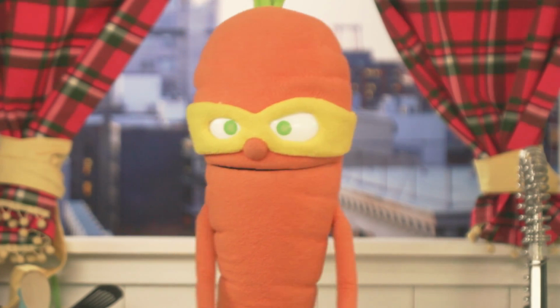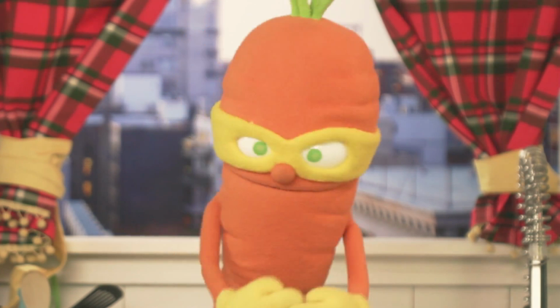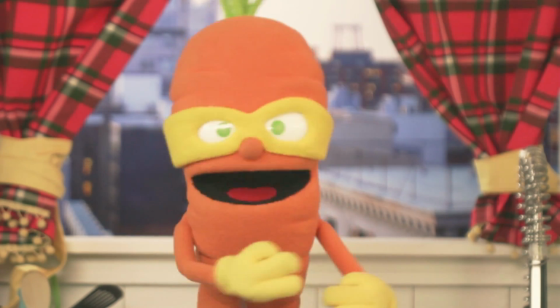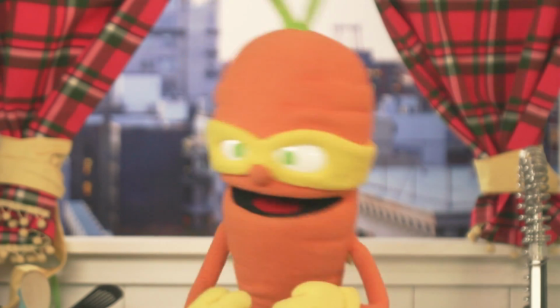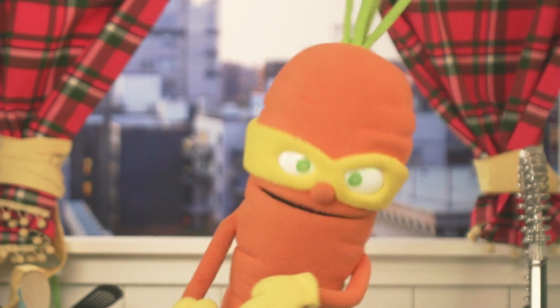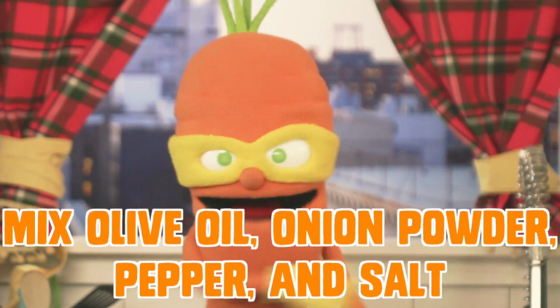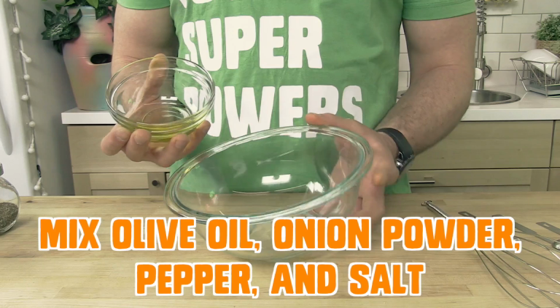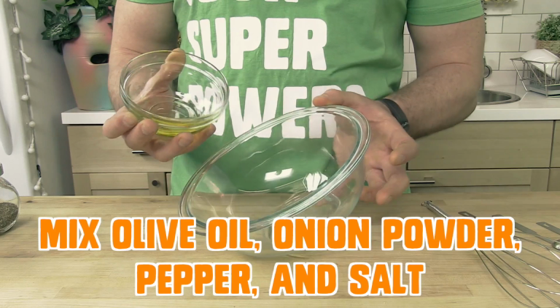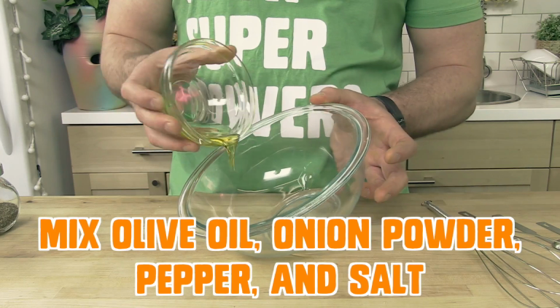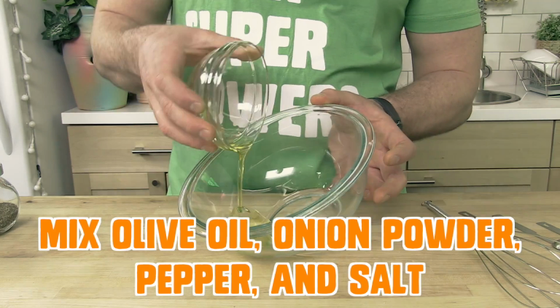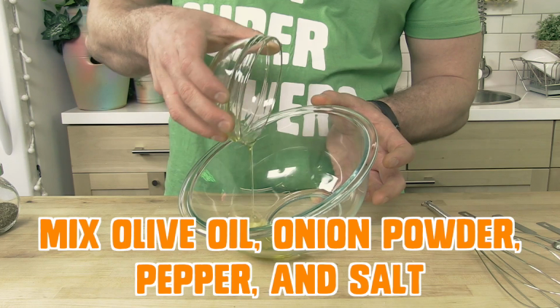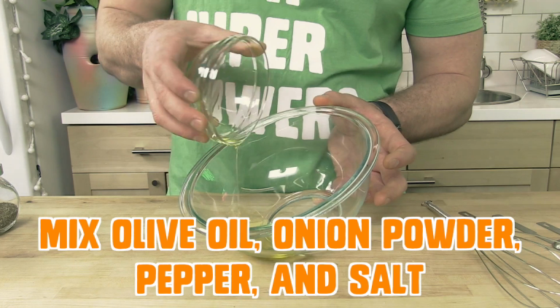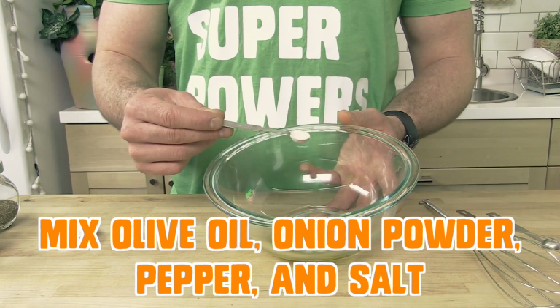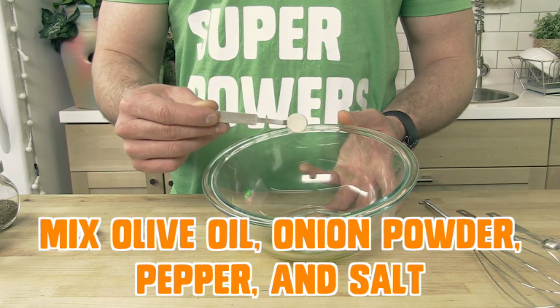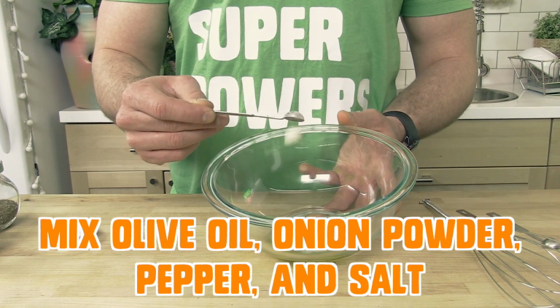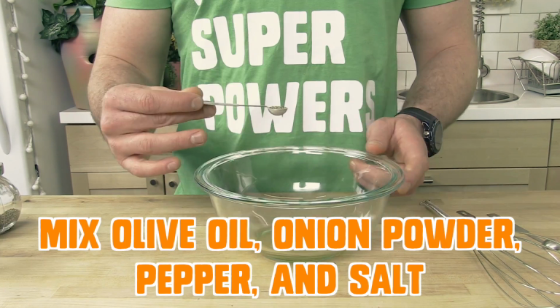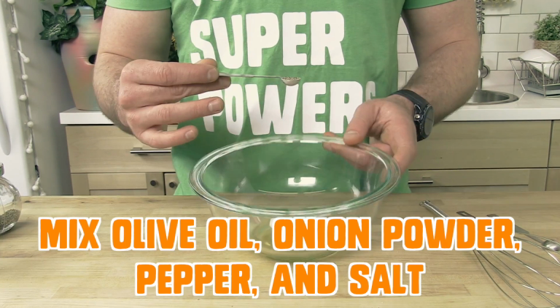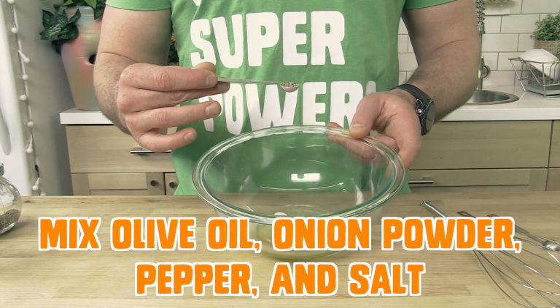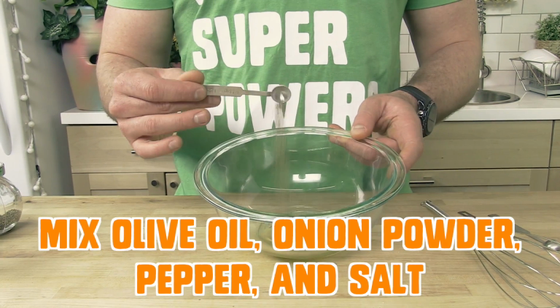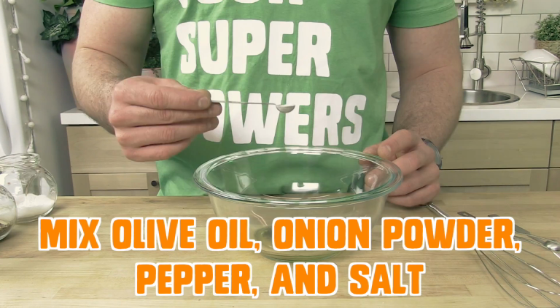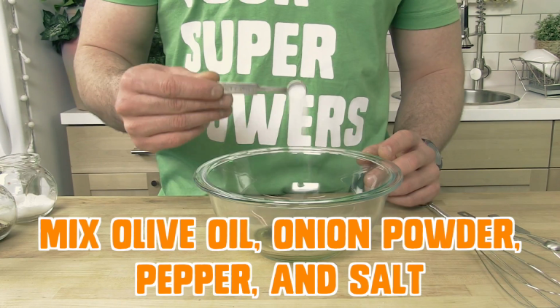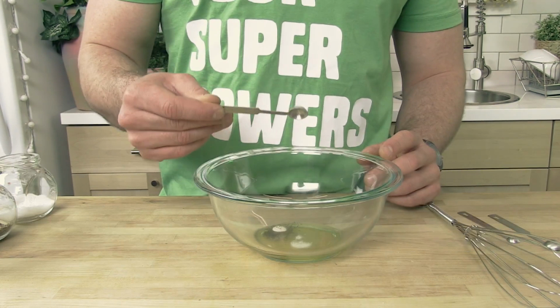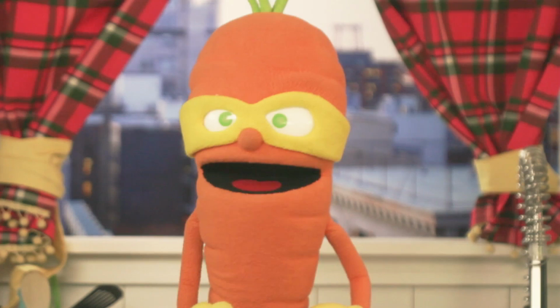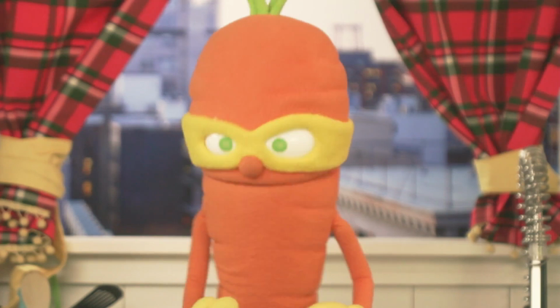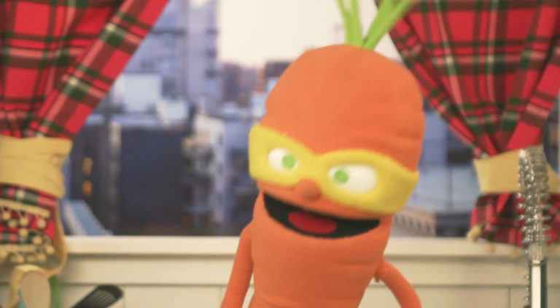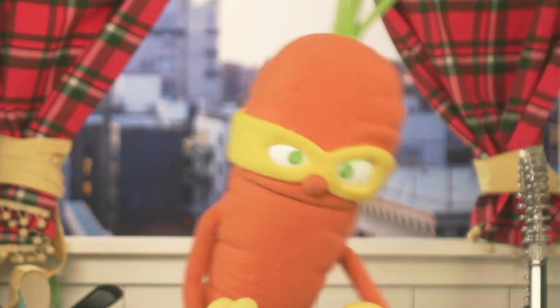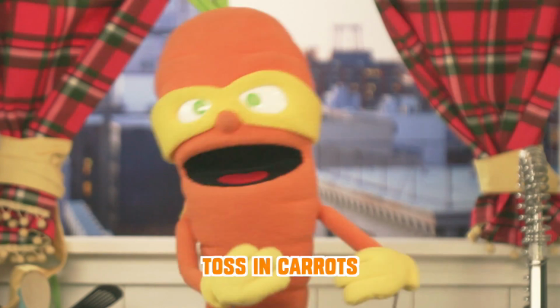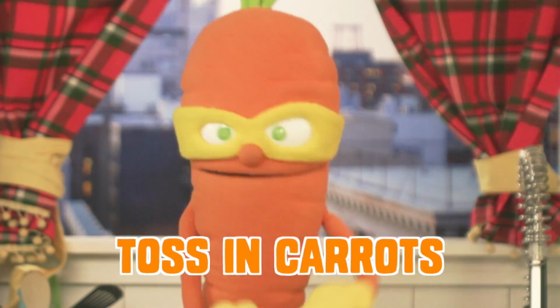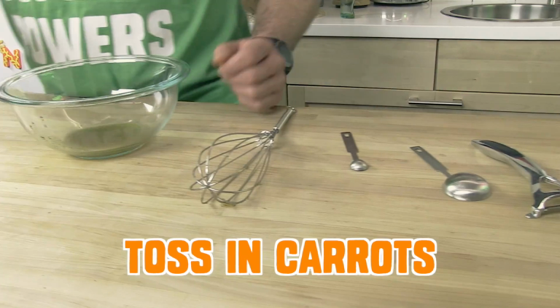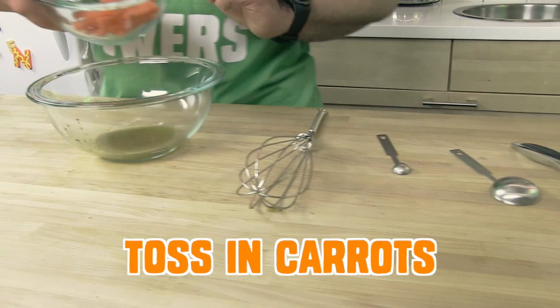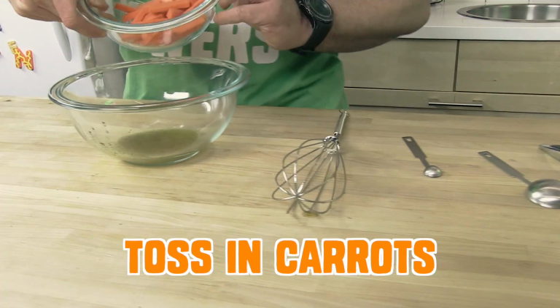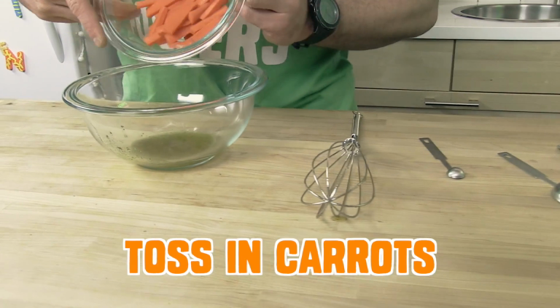Now you're going to mix the olive oil, the onion powder, pepper, and salt in a bowl. And toss in those carrots.